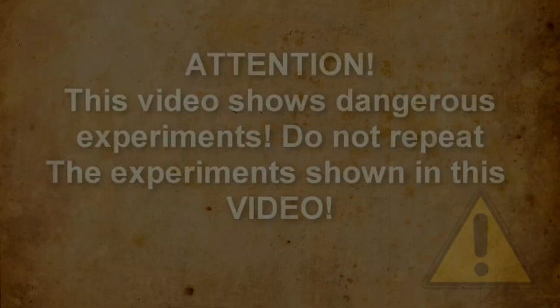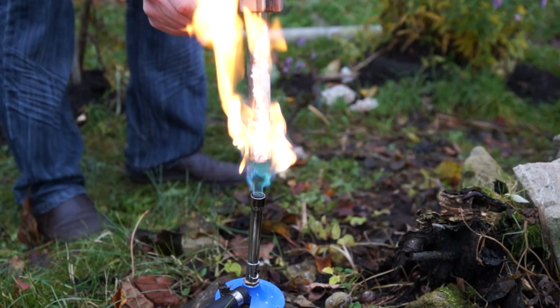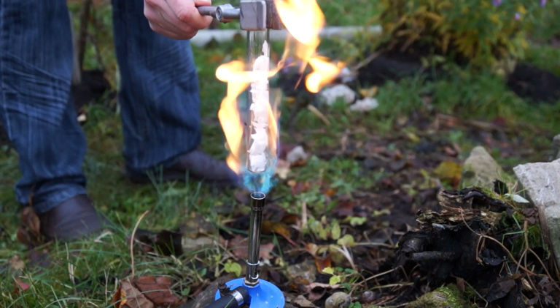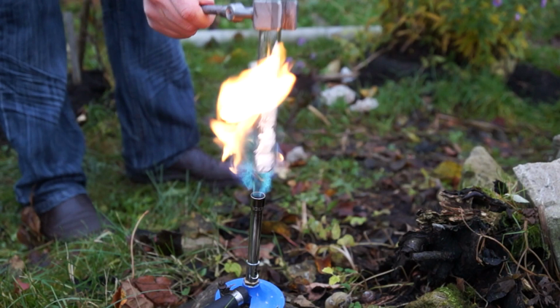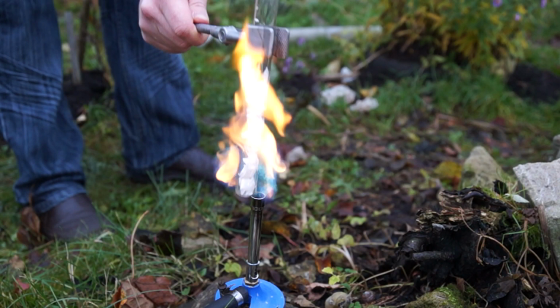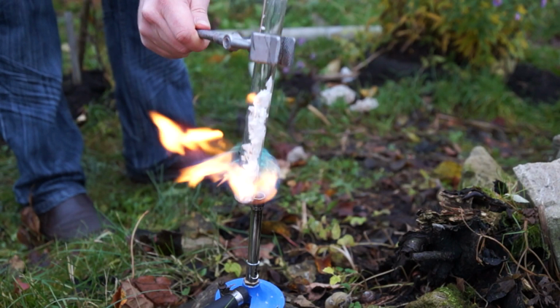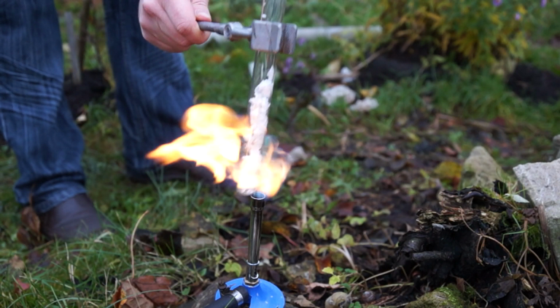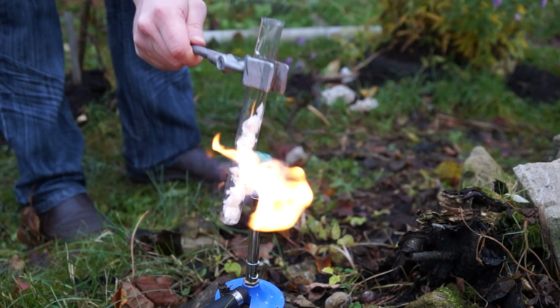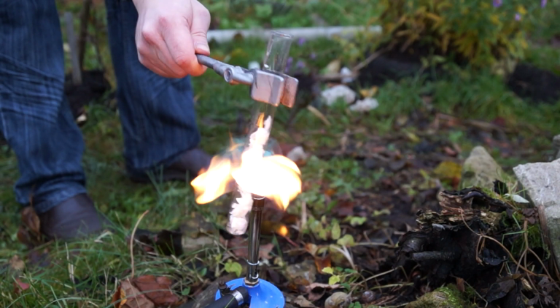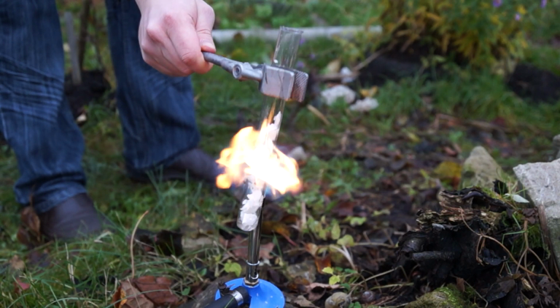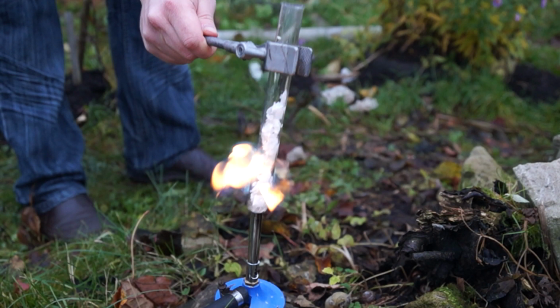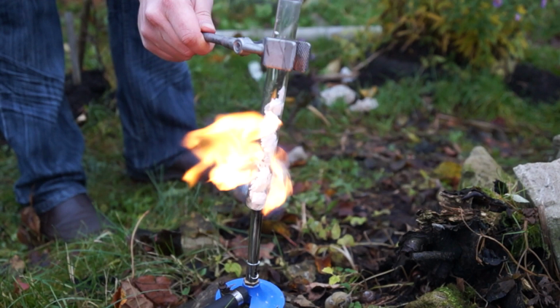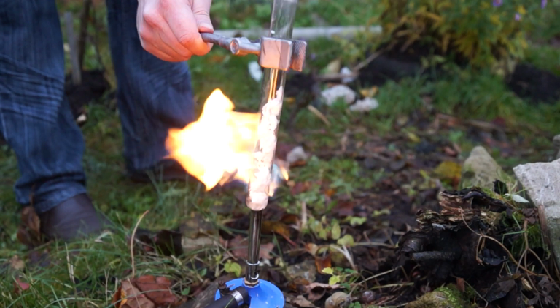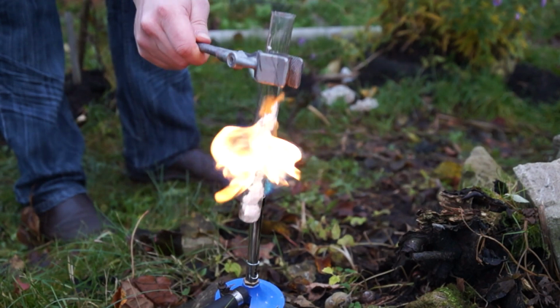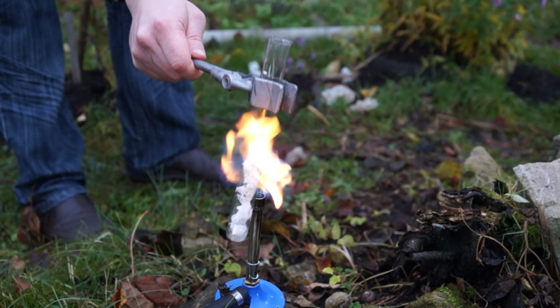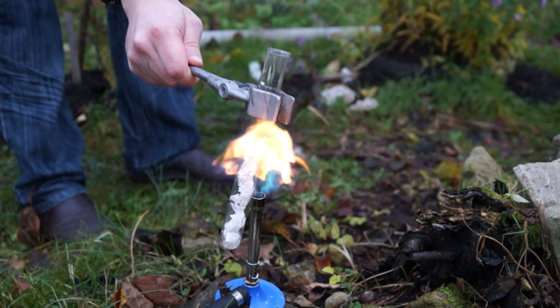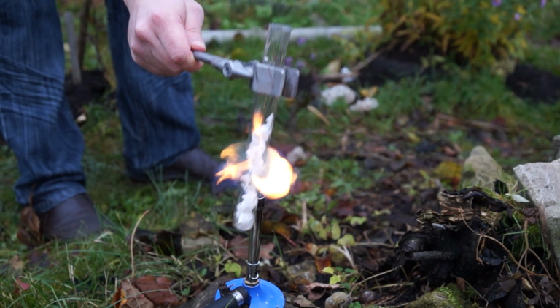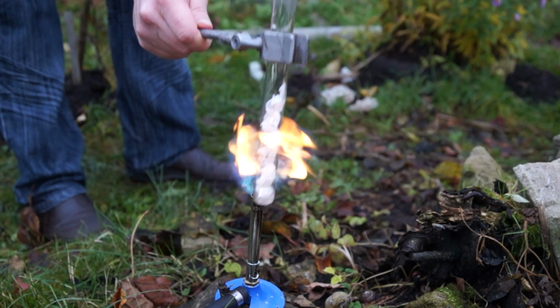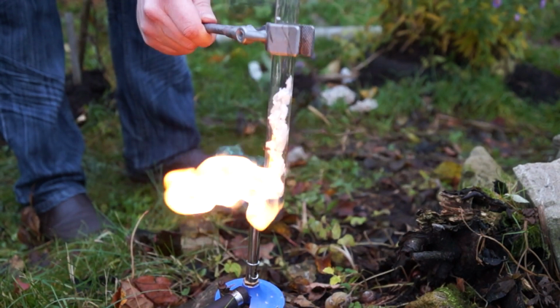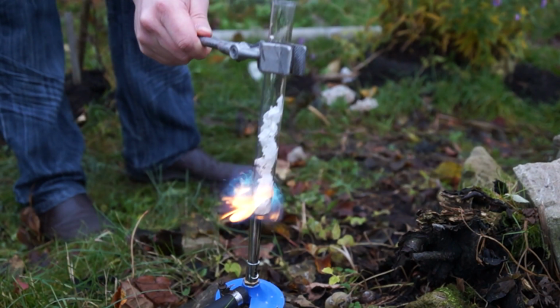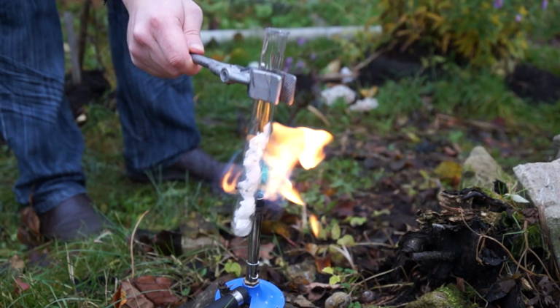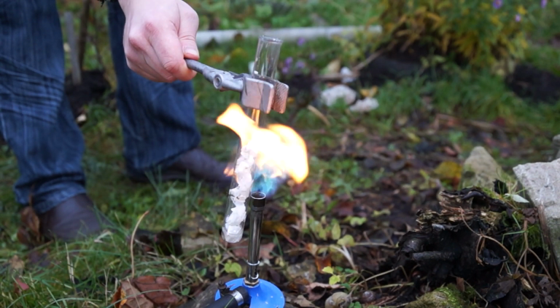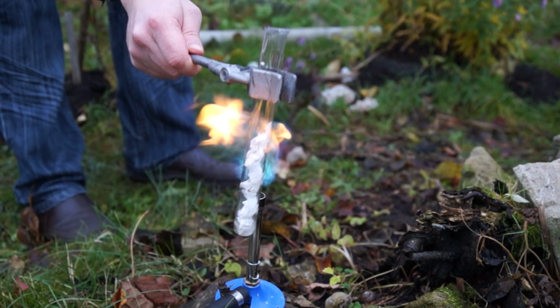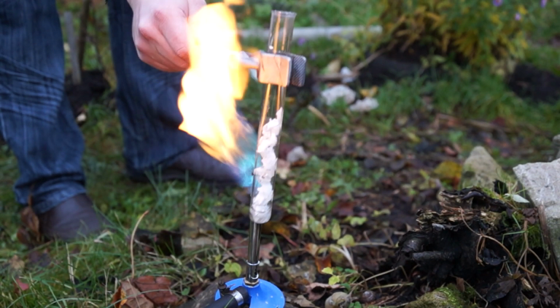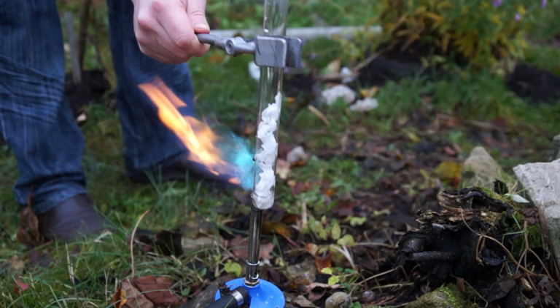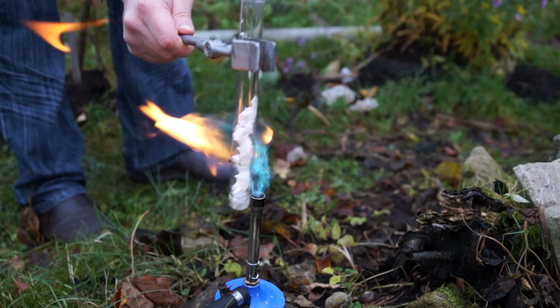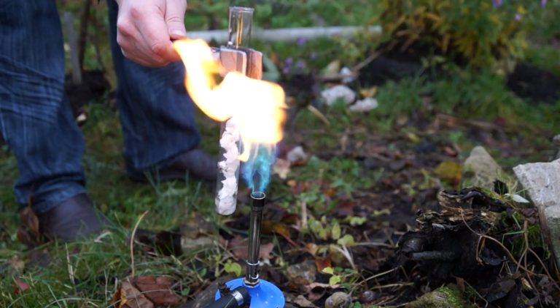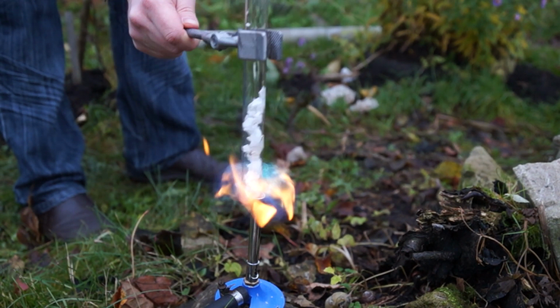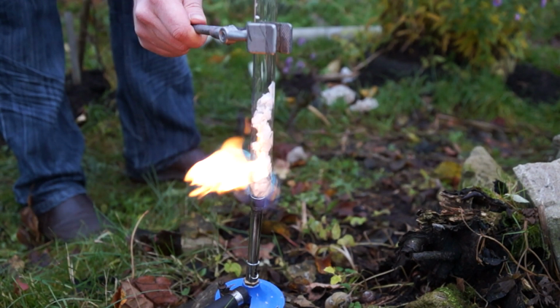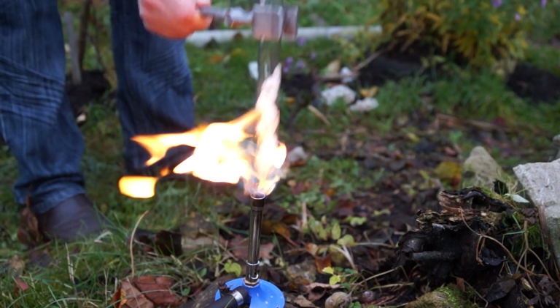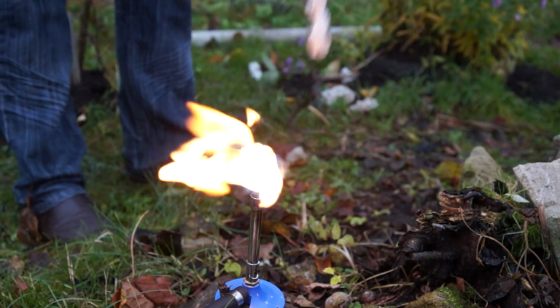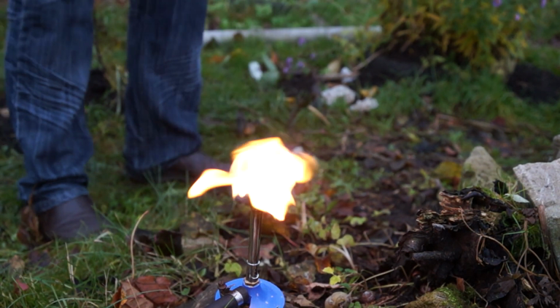Hello everyone! In this video, I will show you an unusual experiment involving paraffin.